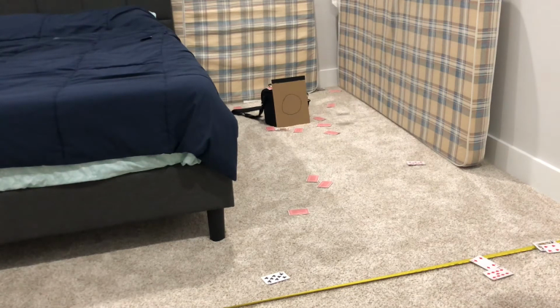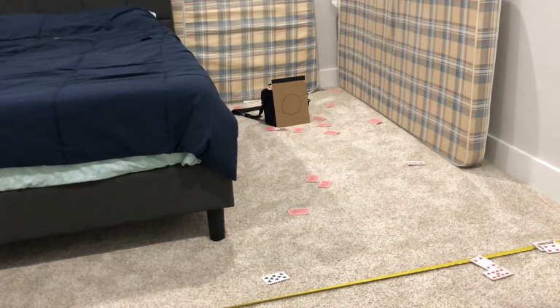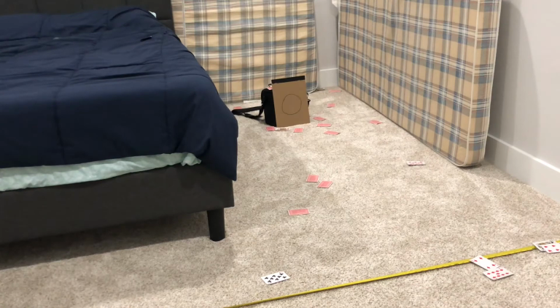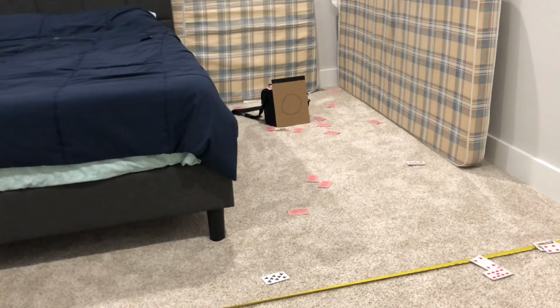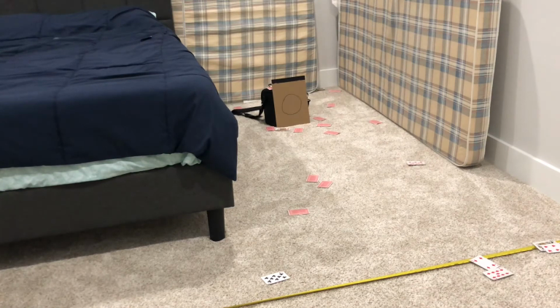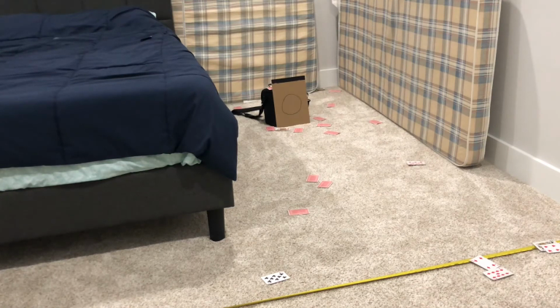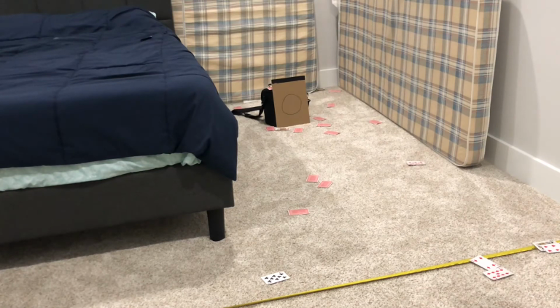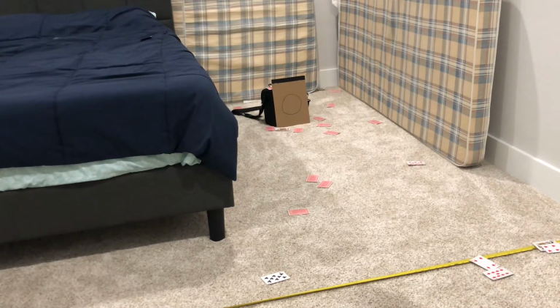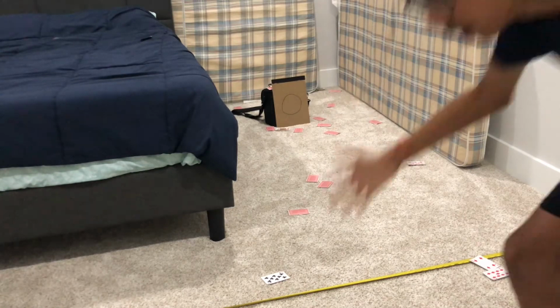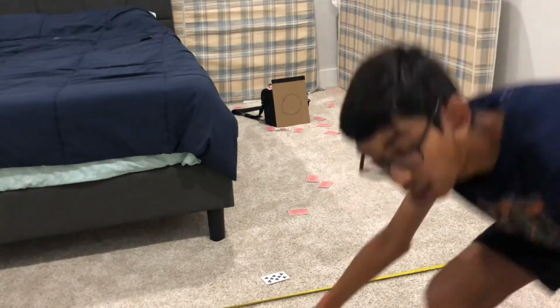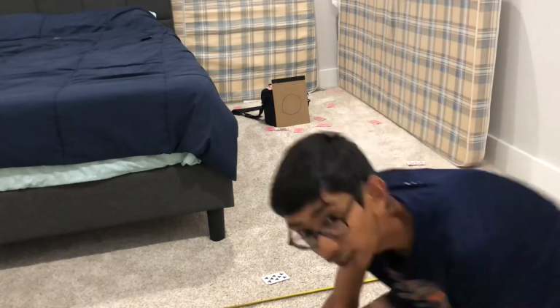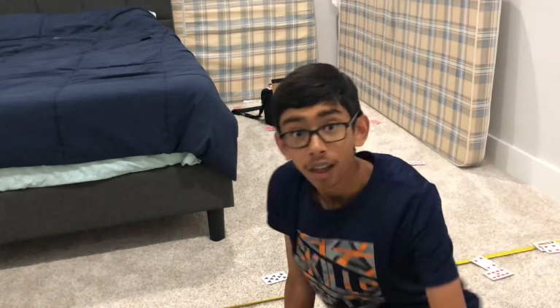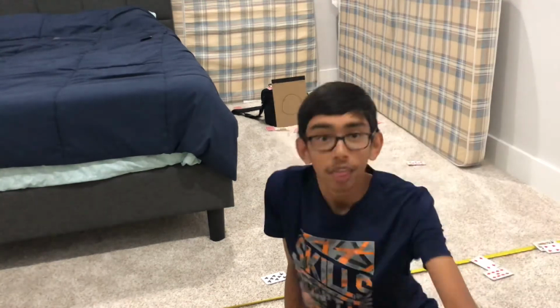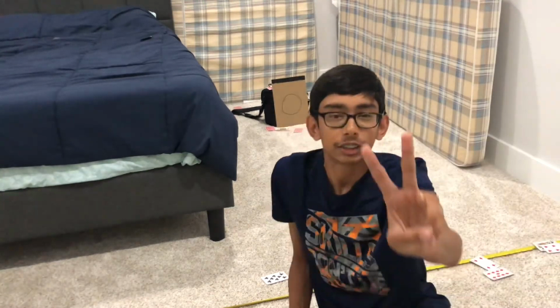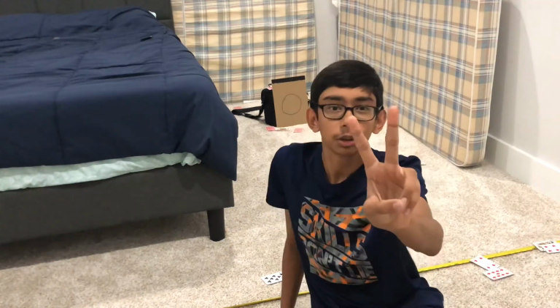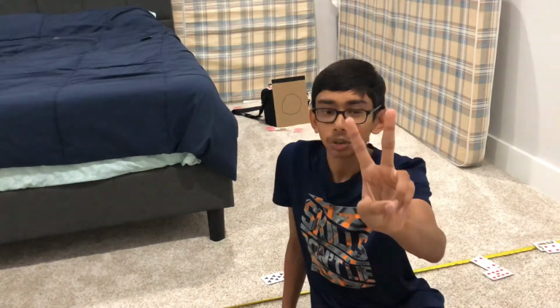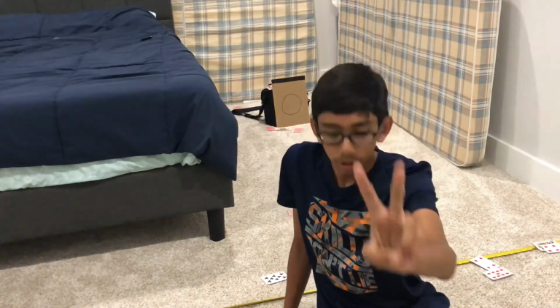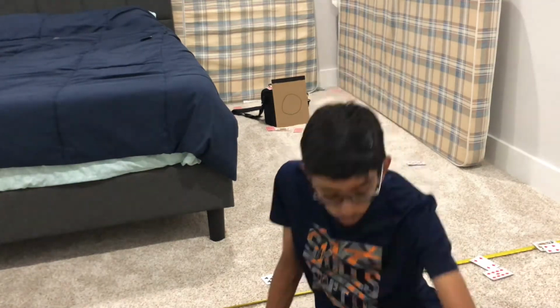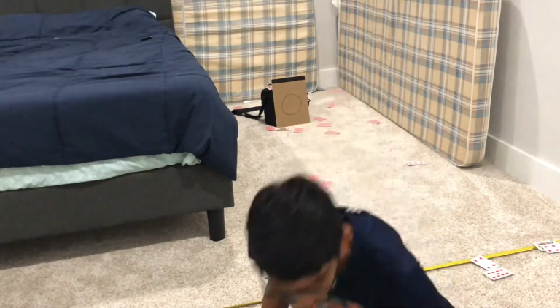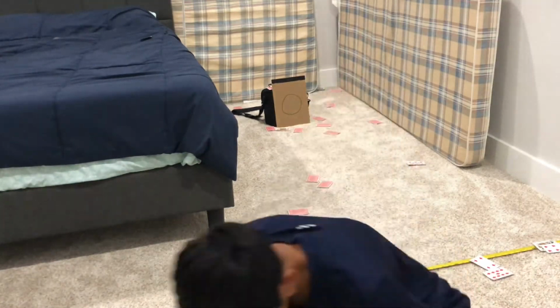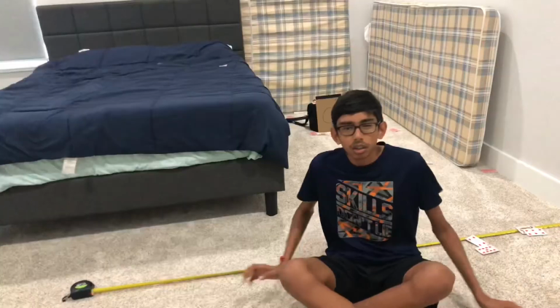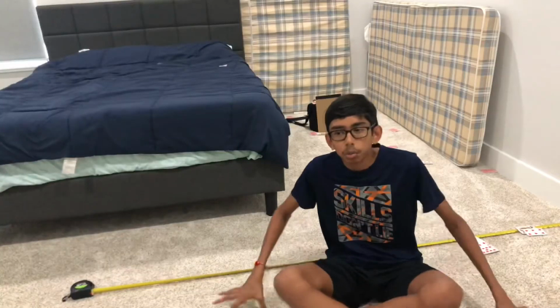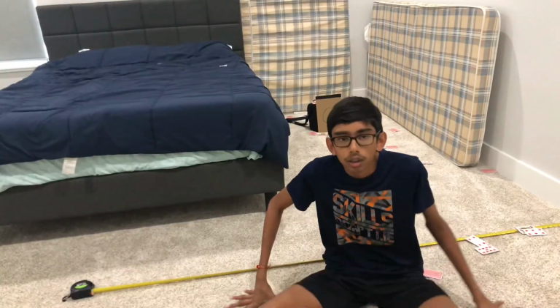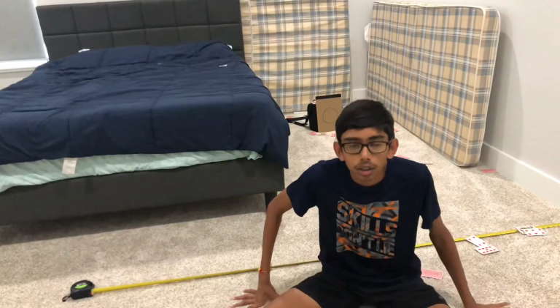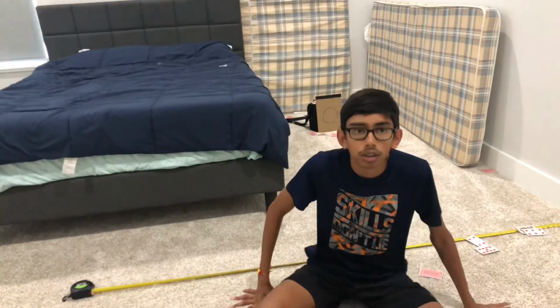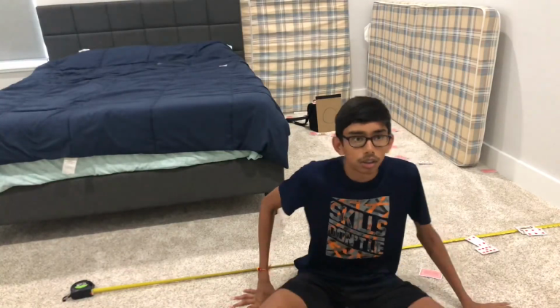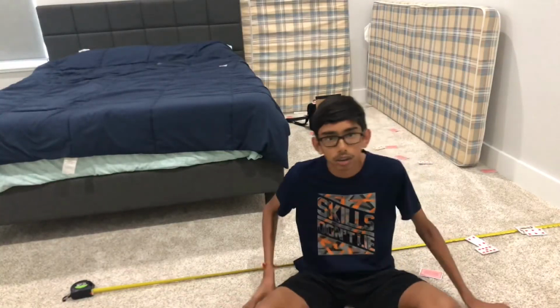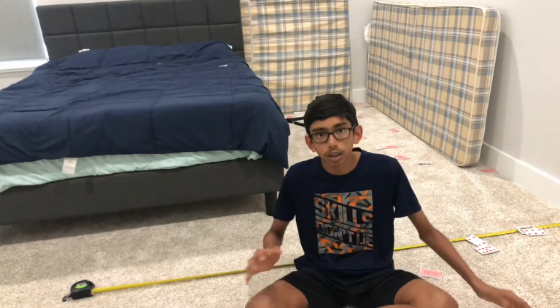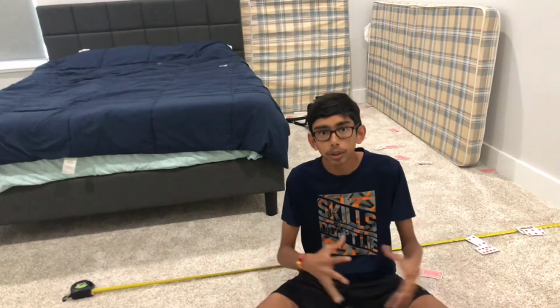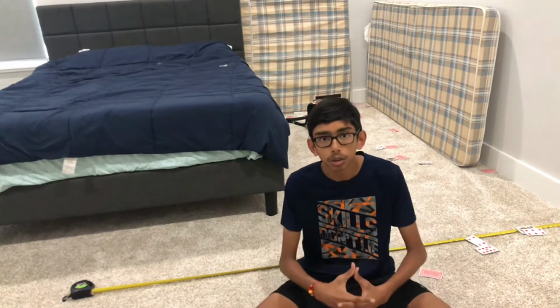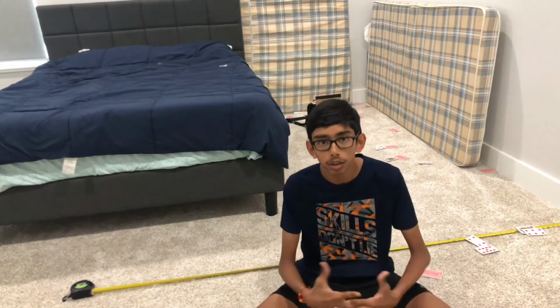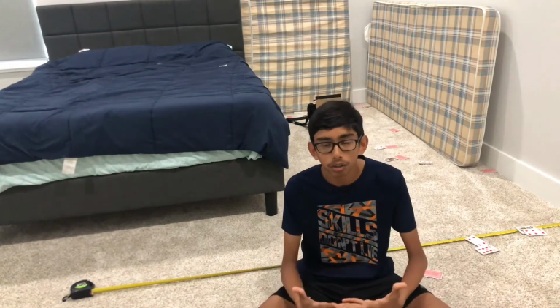It's two. That's two in a row. I made two out of three.